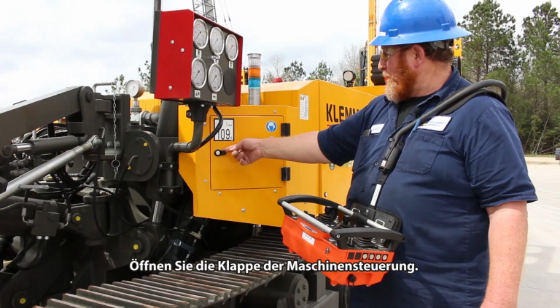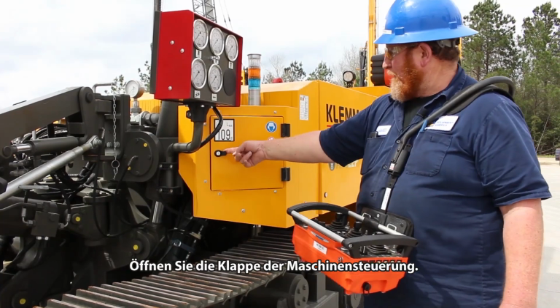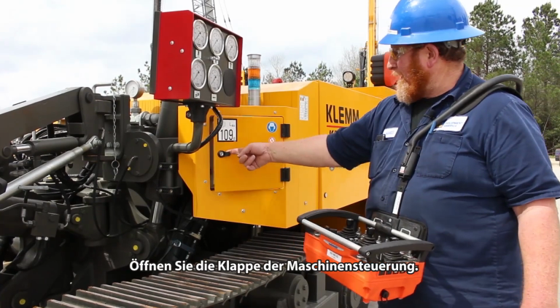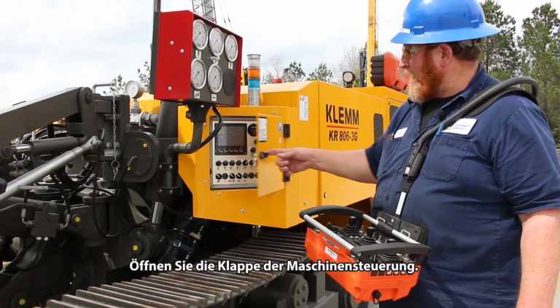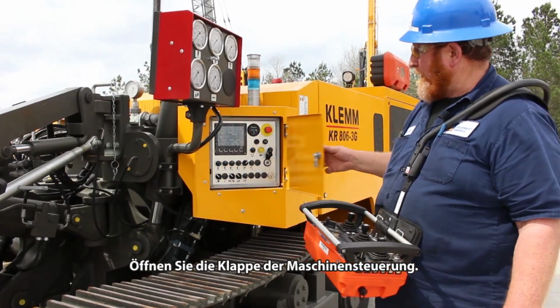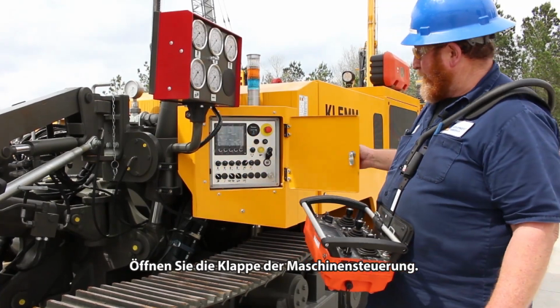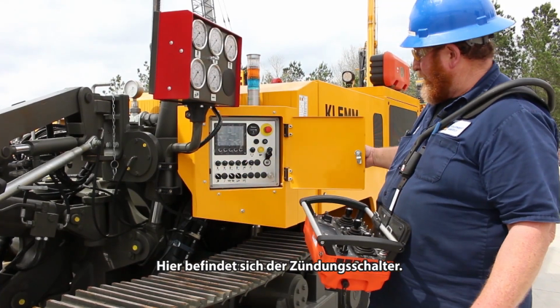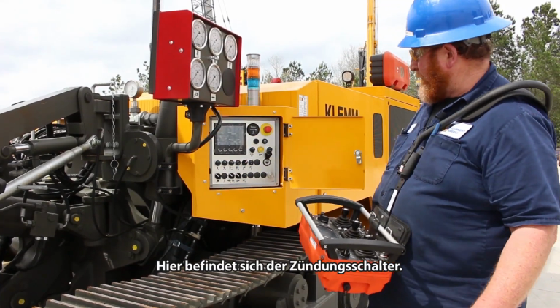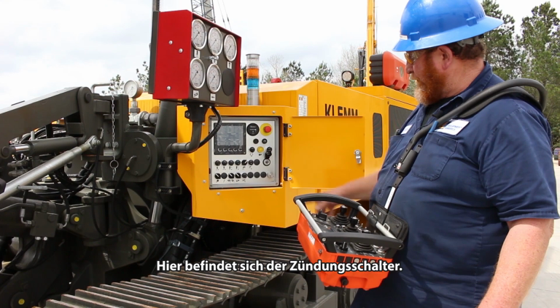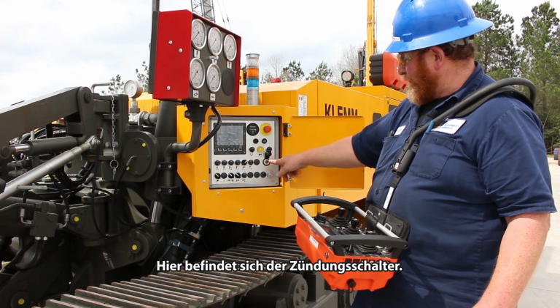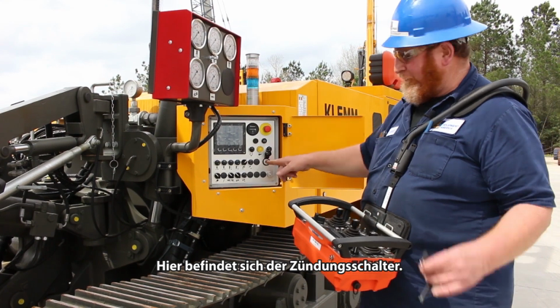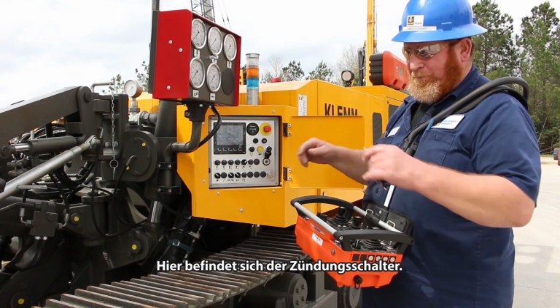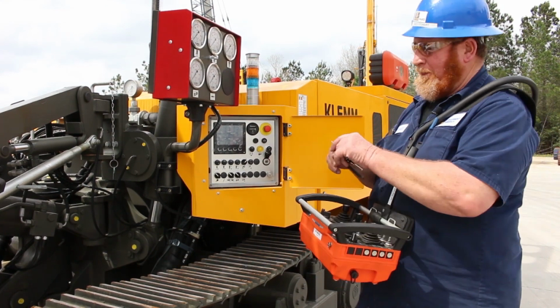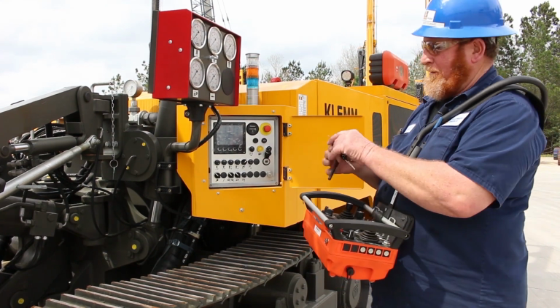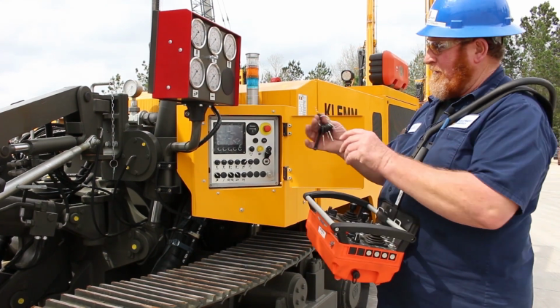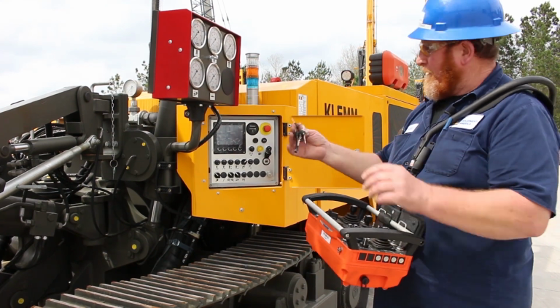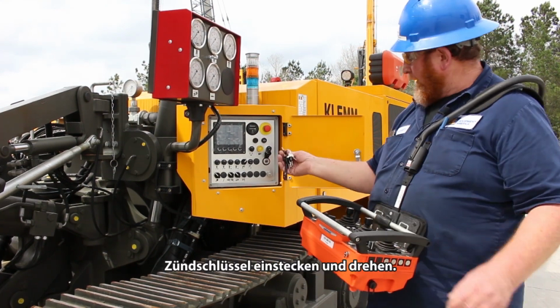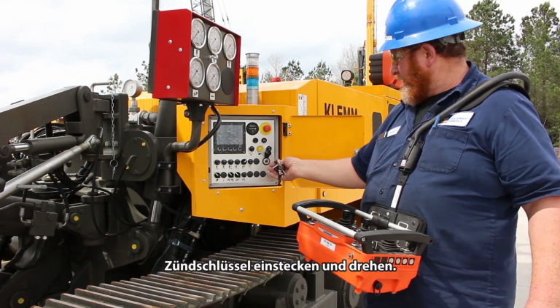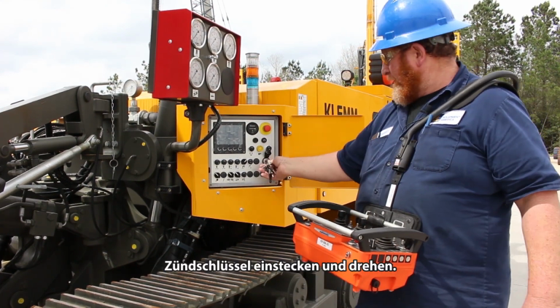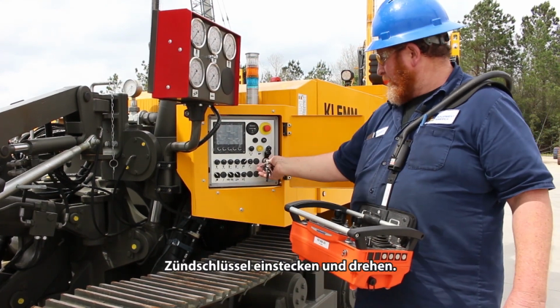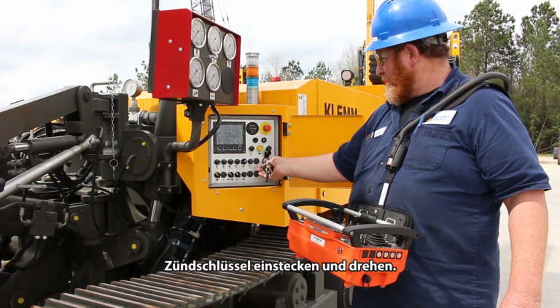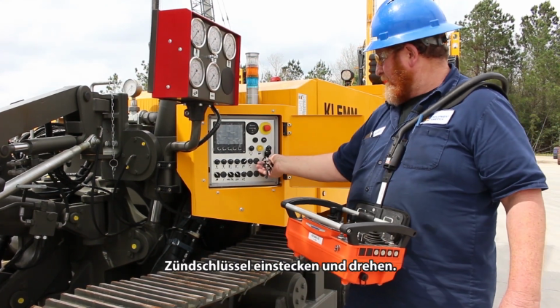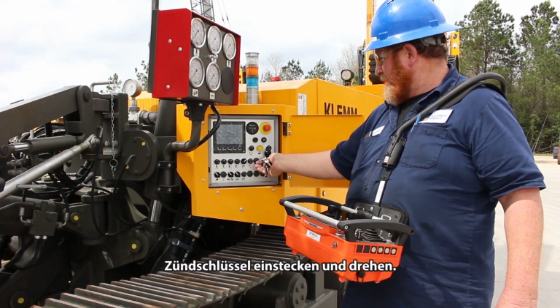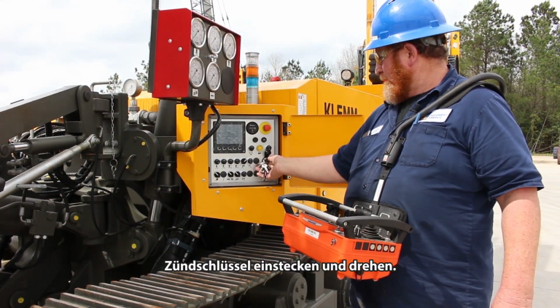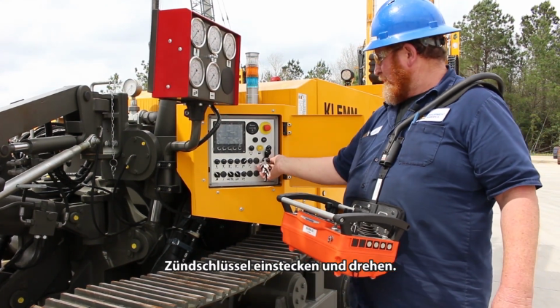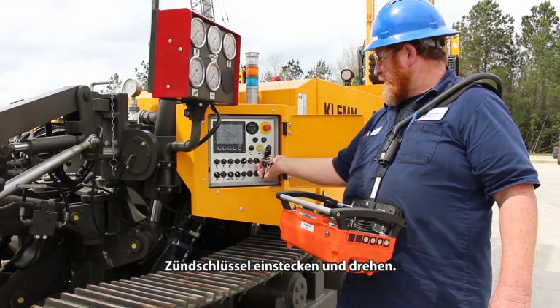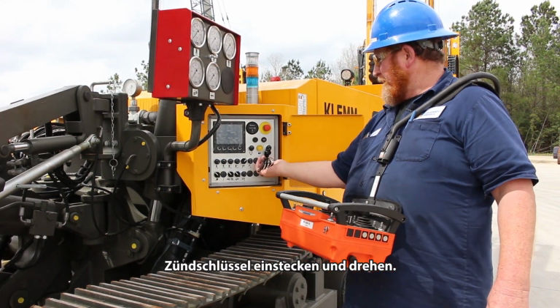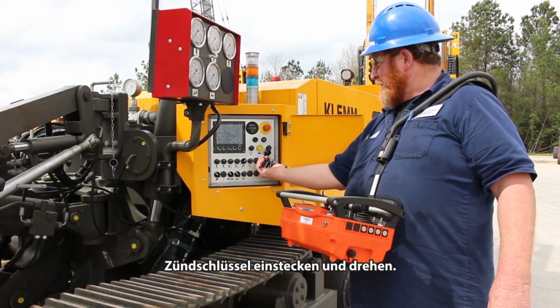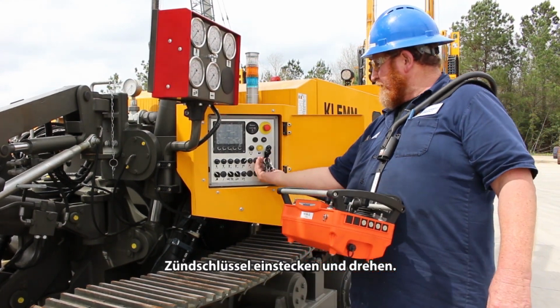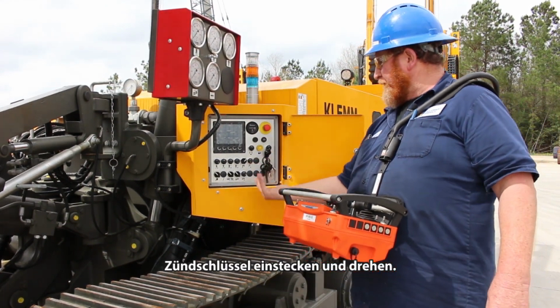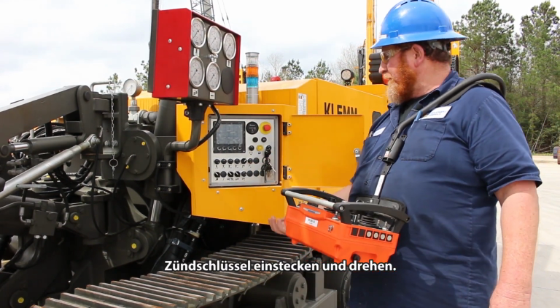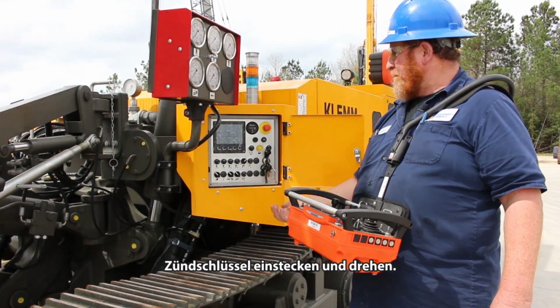Open this panel right here for your ignition switch, take your key, put it in, and turn it up.